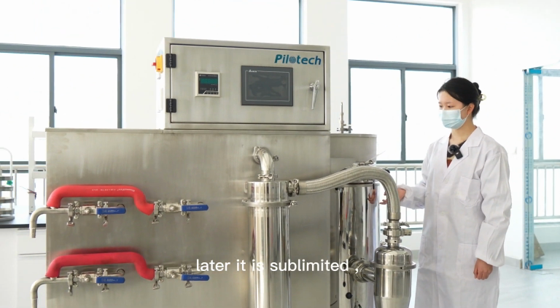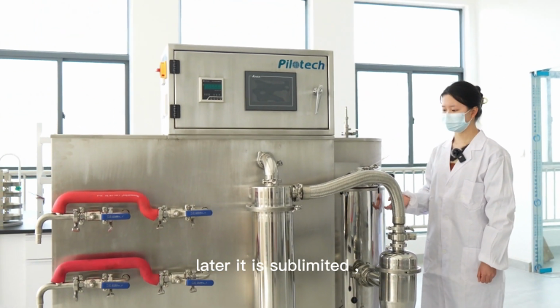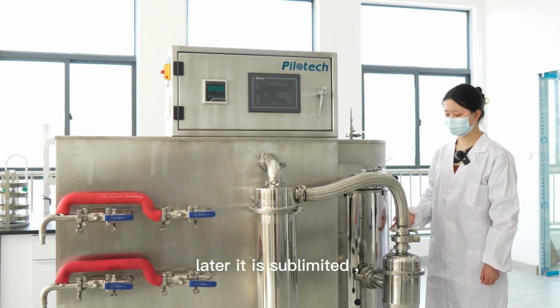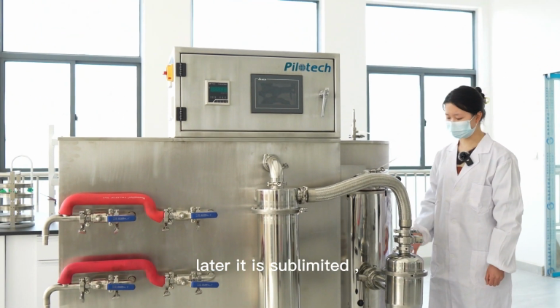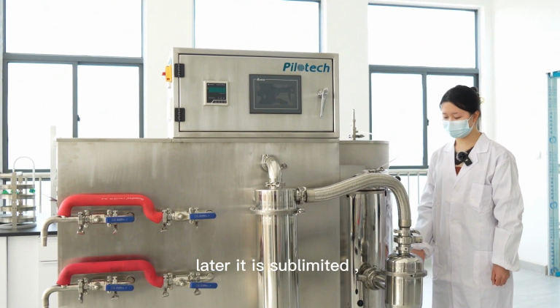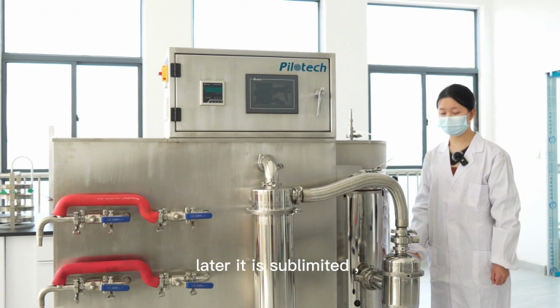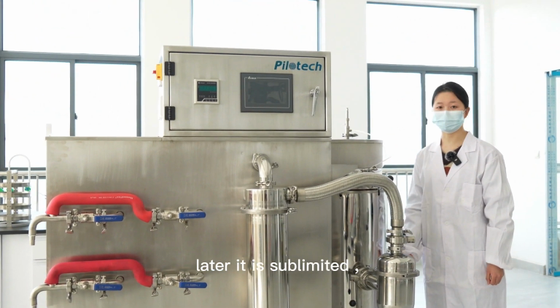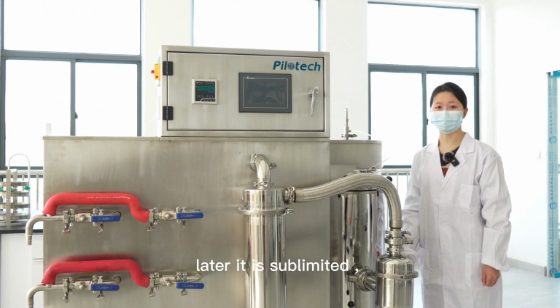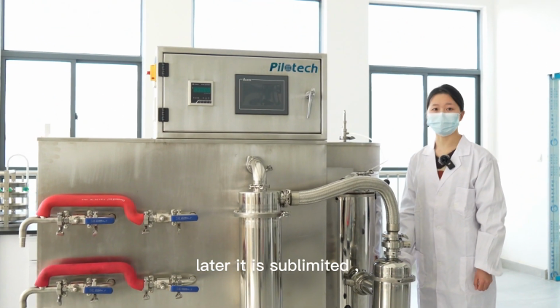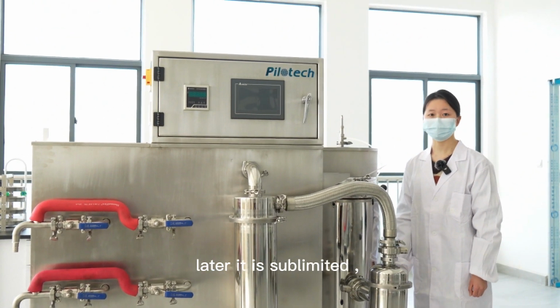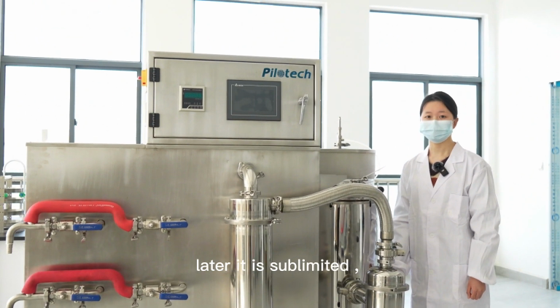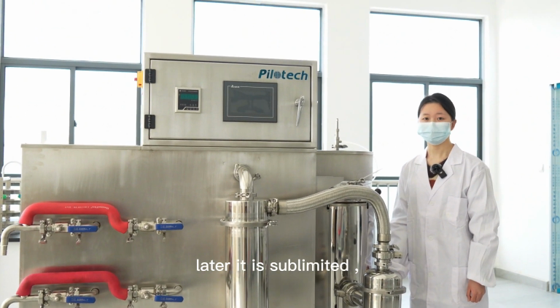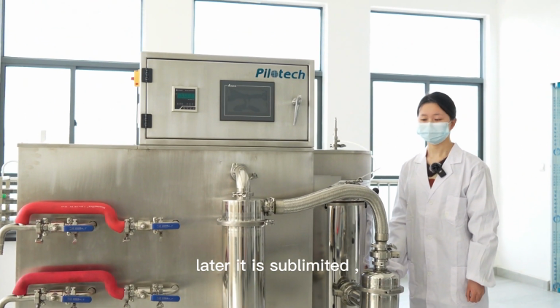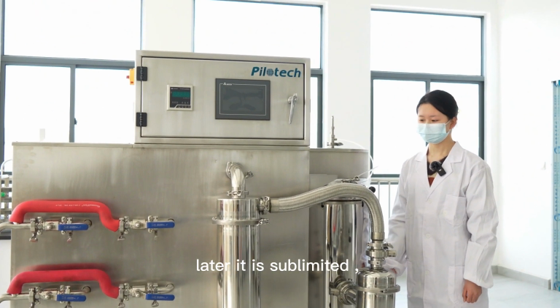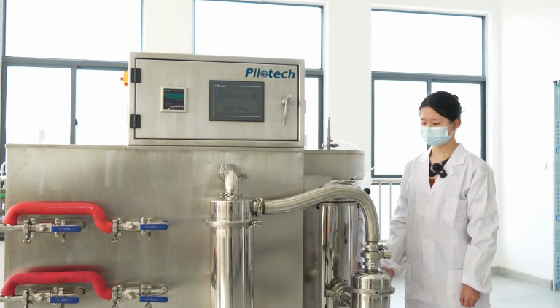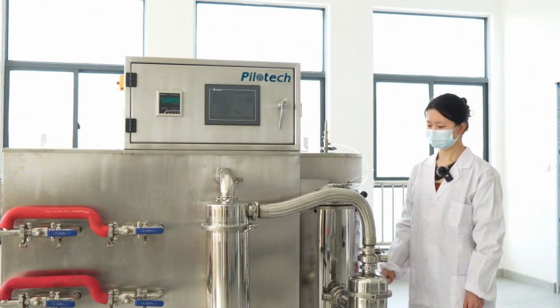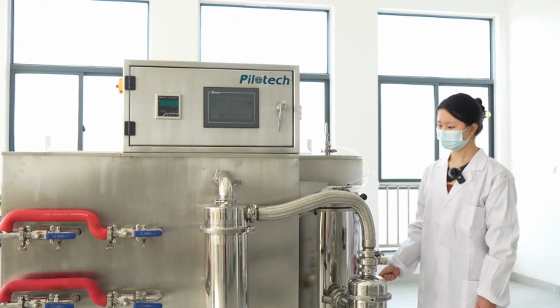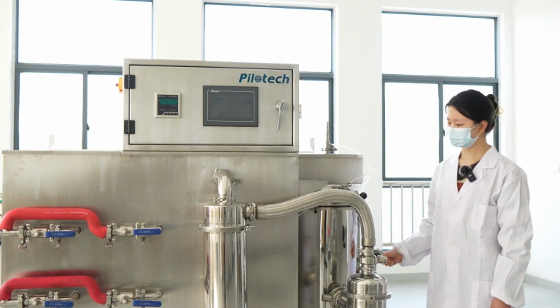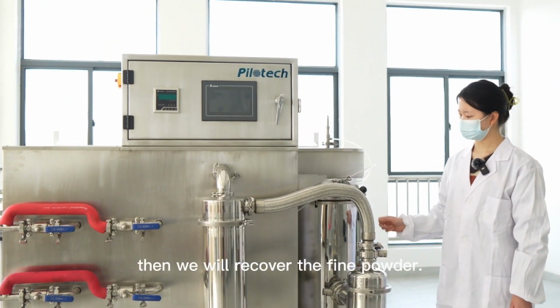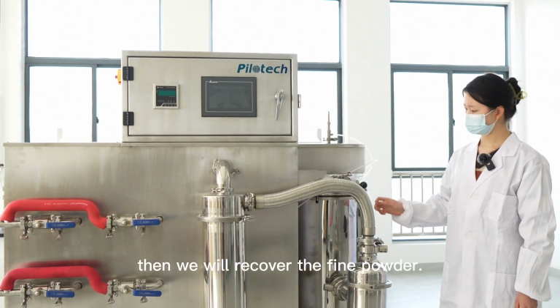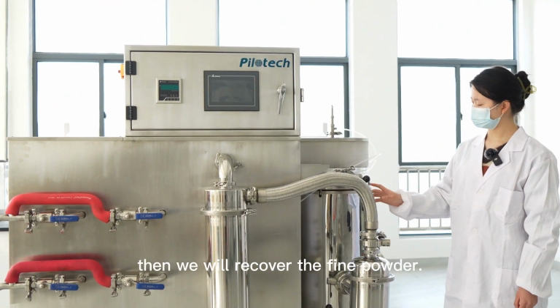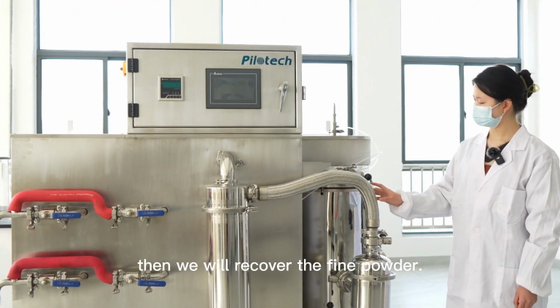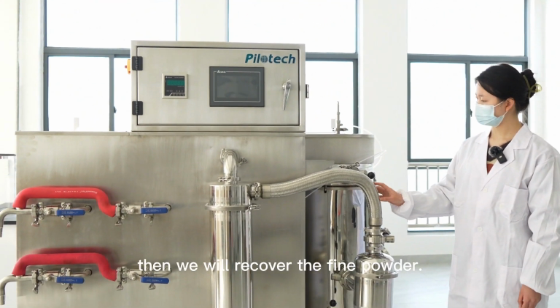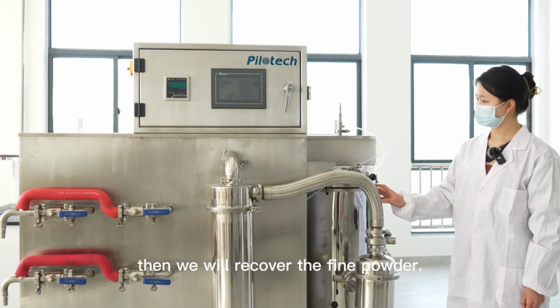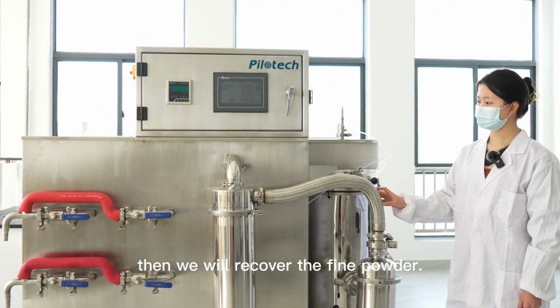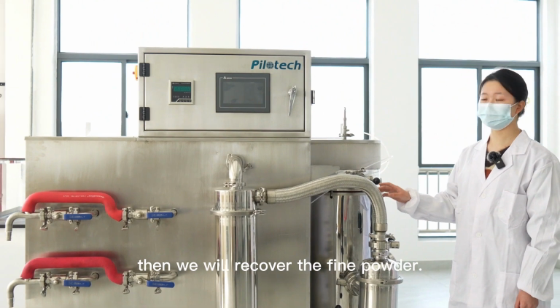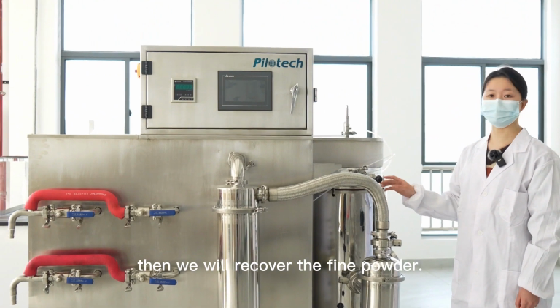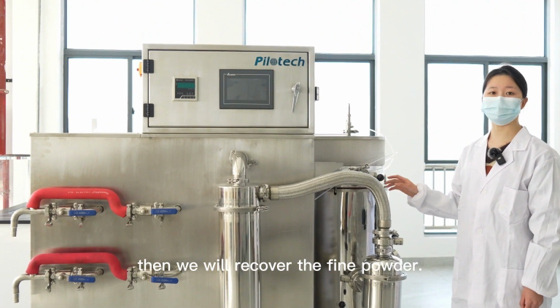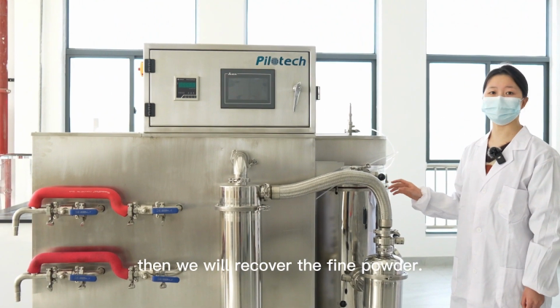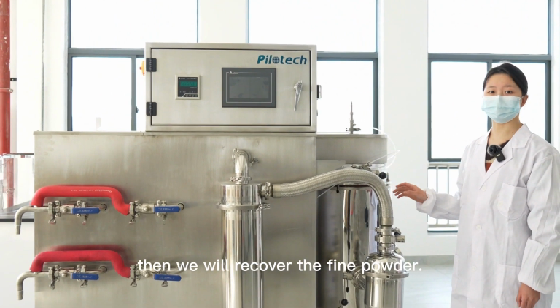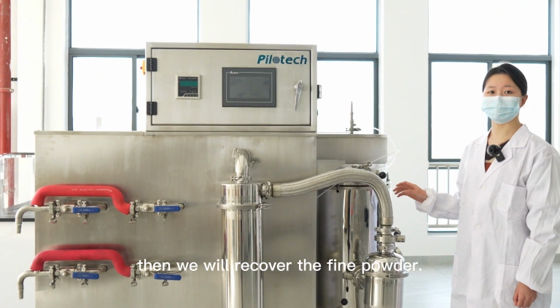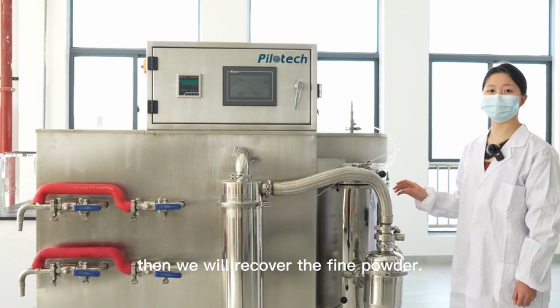After that process, we recover the fine powder.